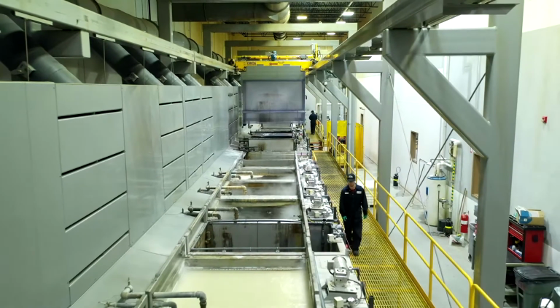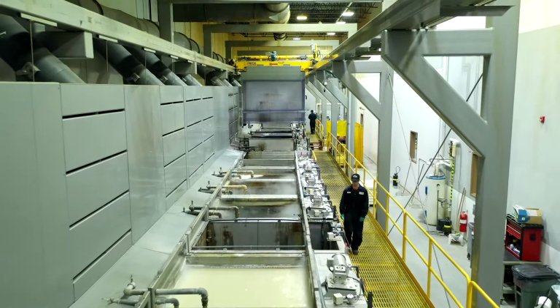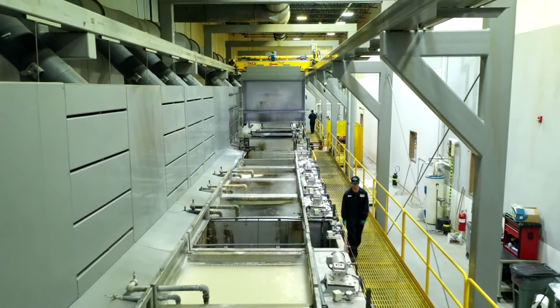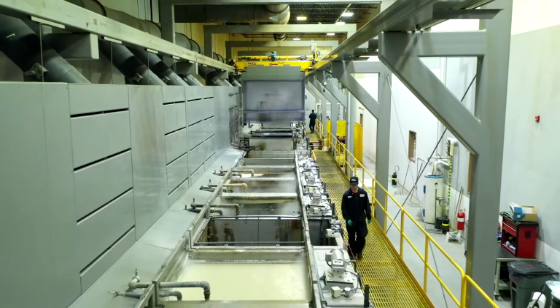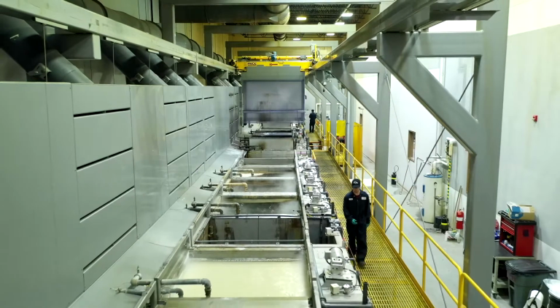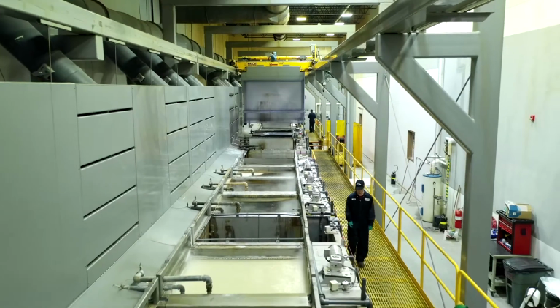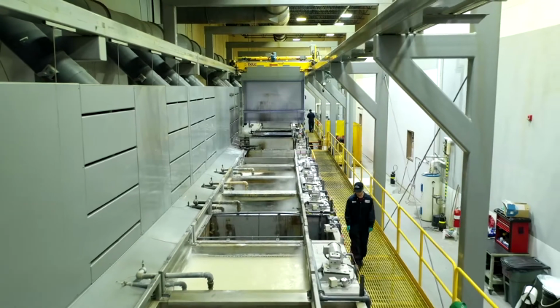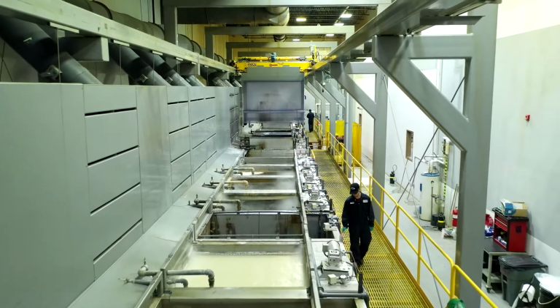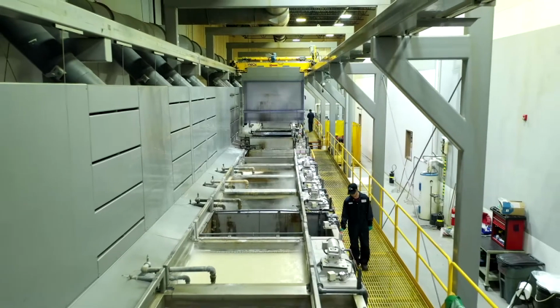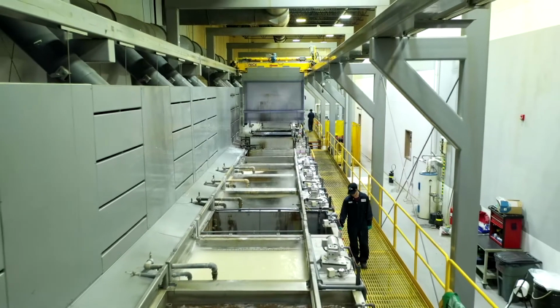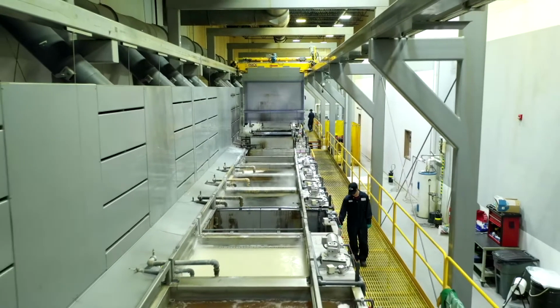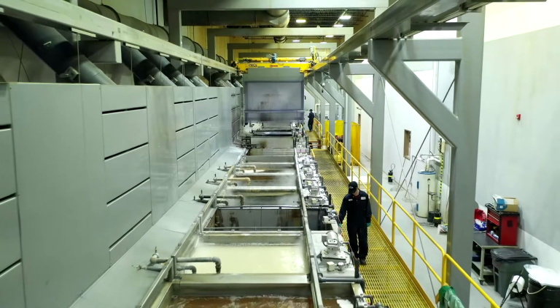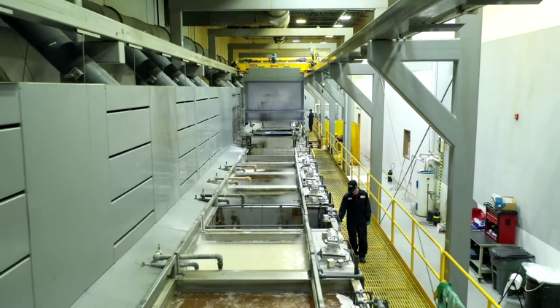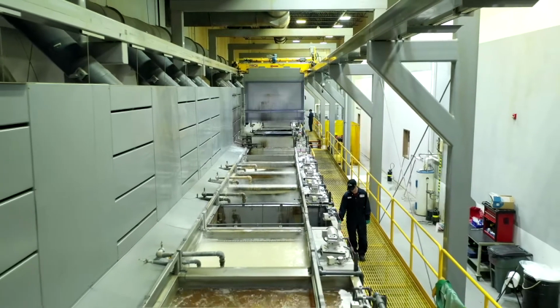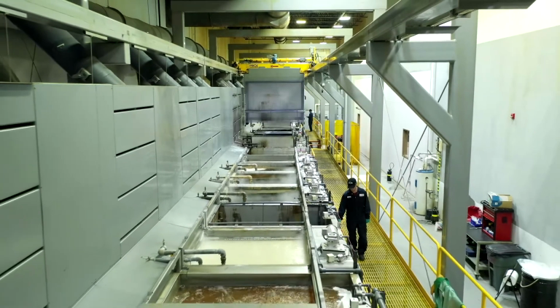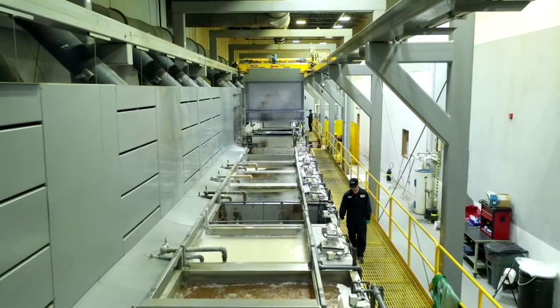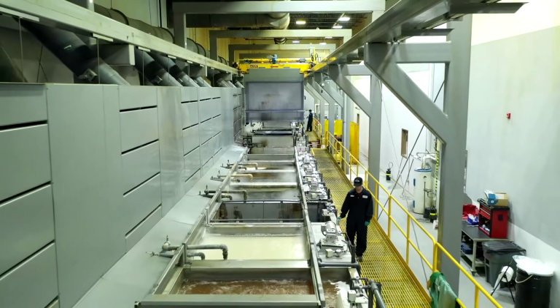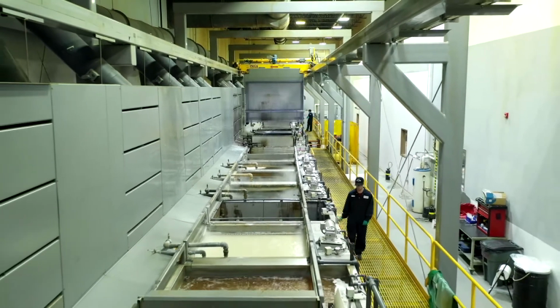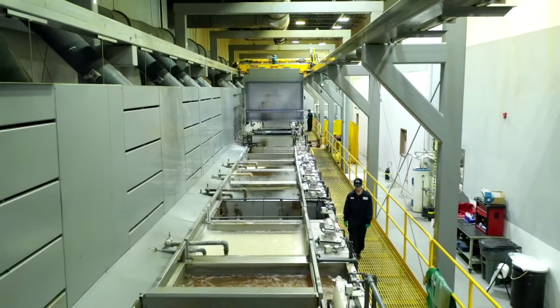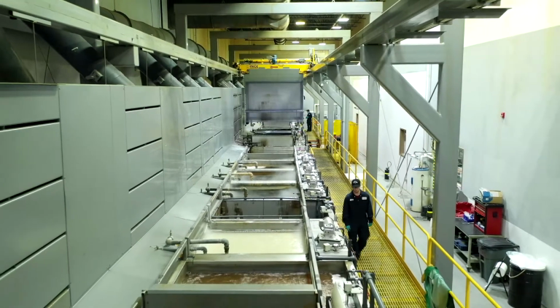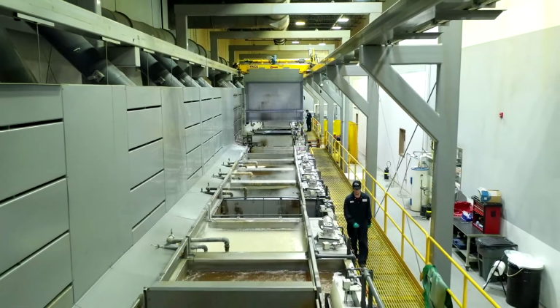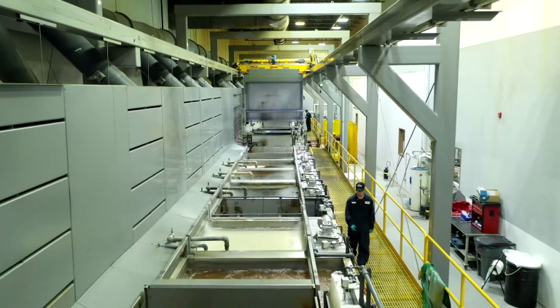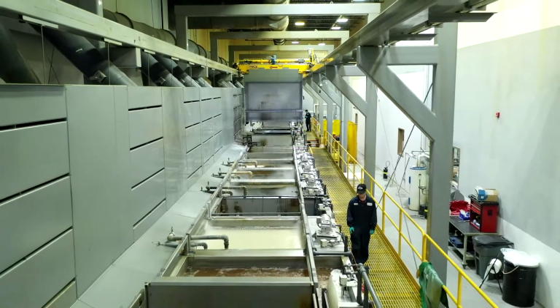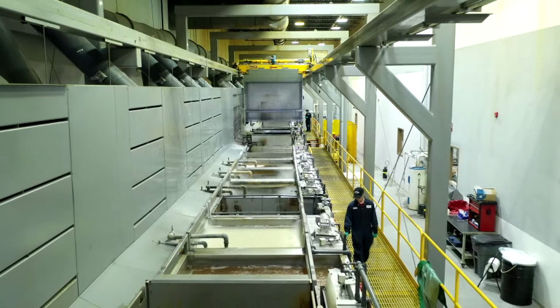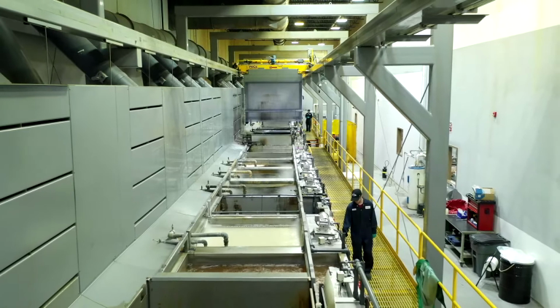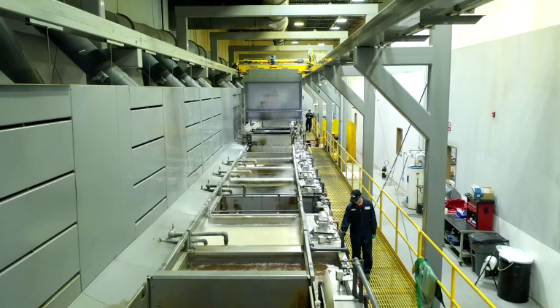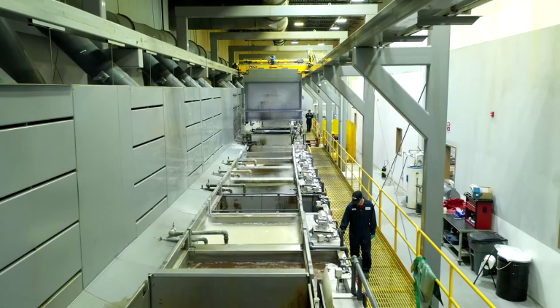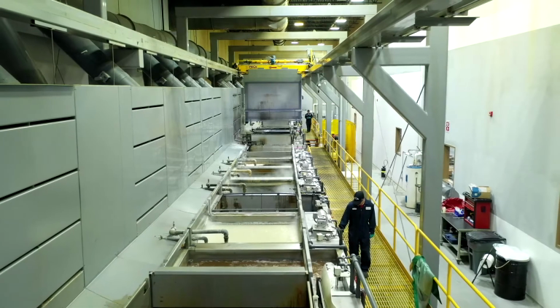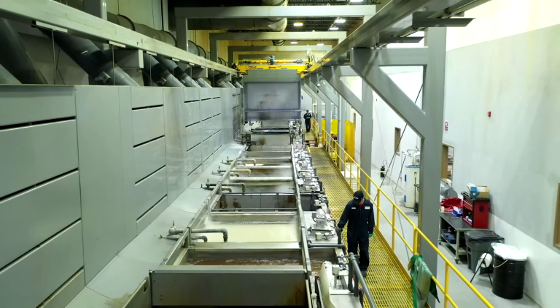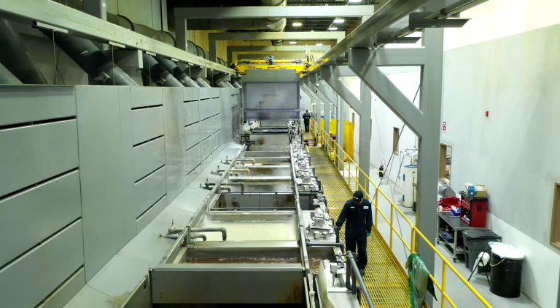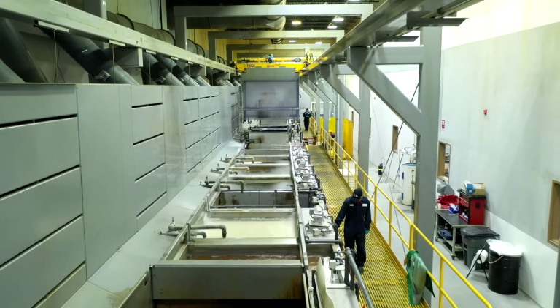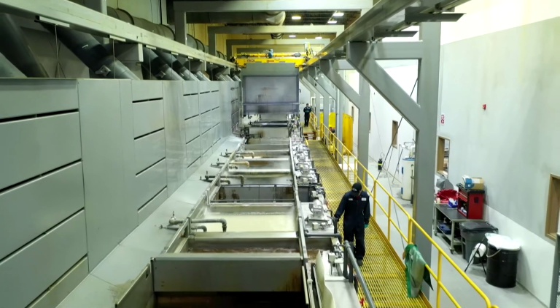A fully automated clean line also lessens throughput time, which further contributes to reductions in turnaround time.